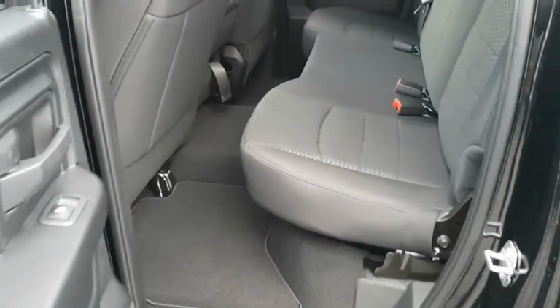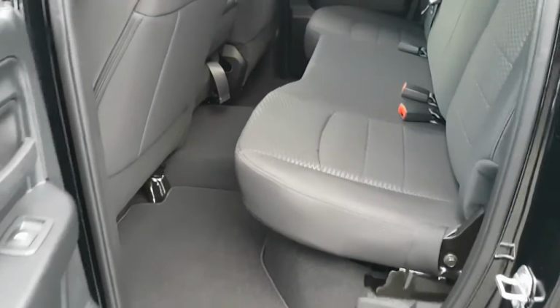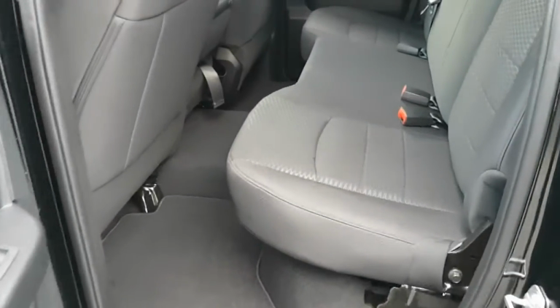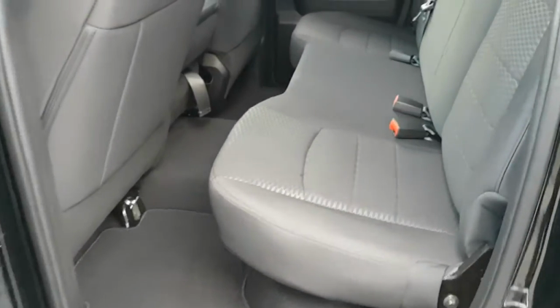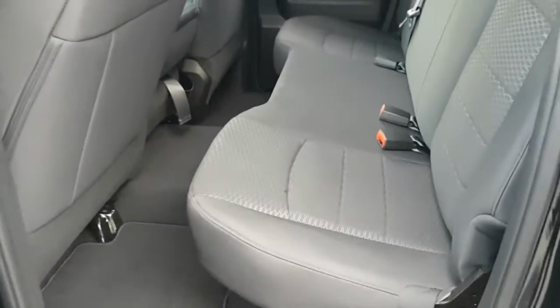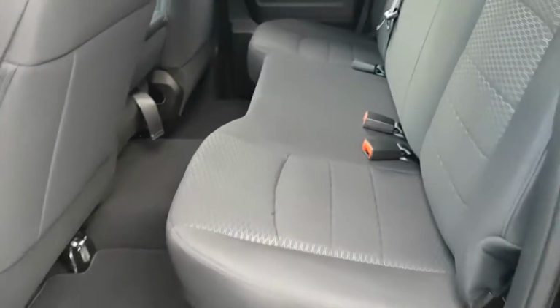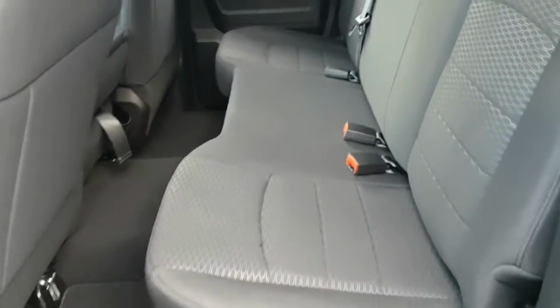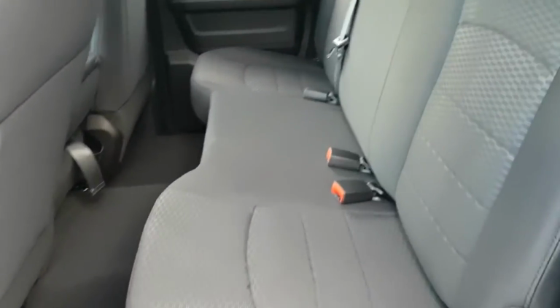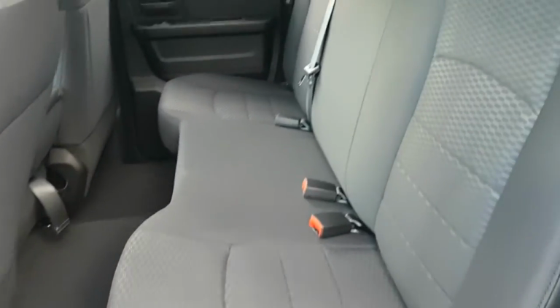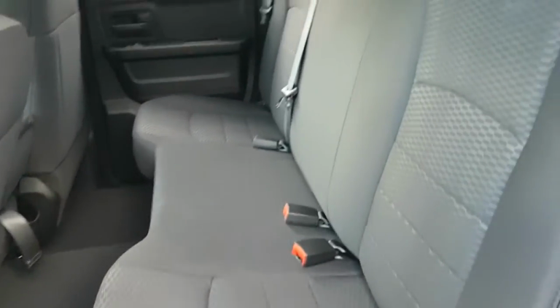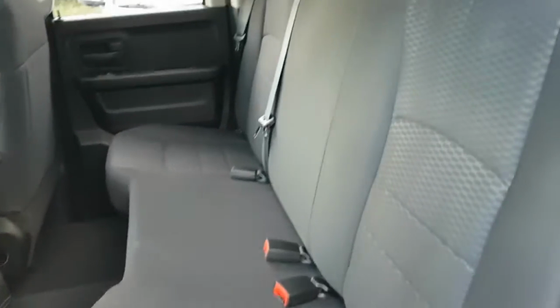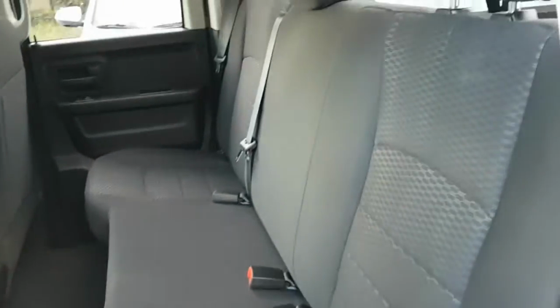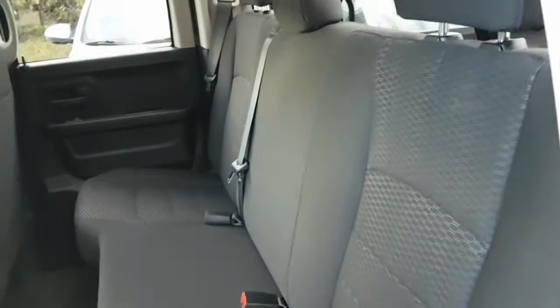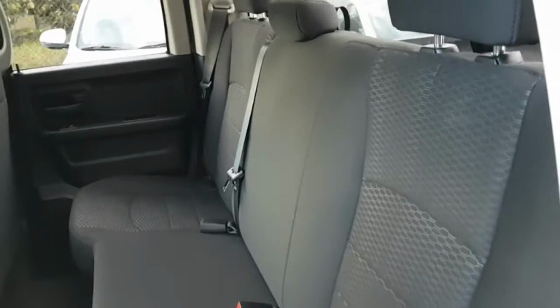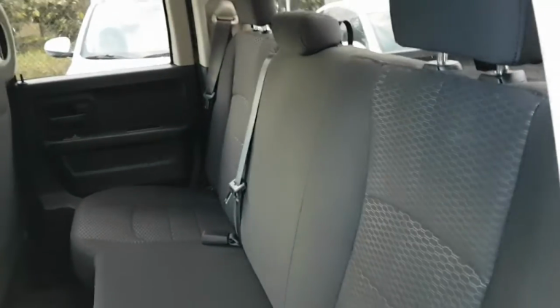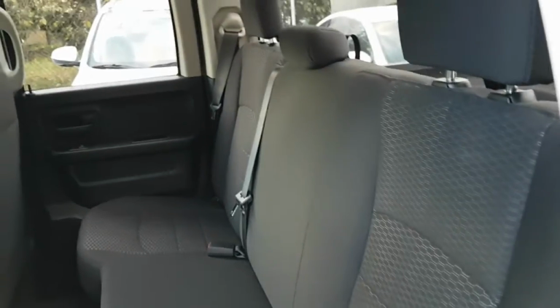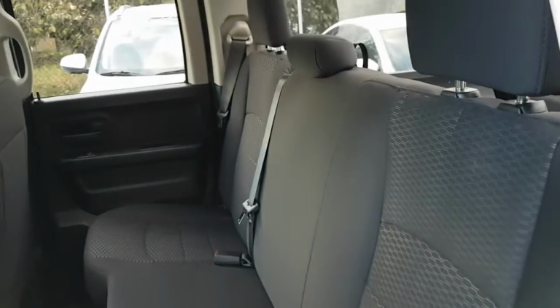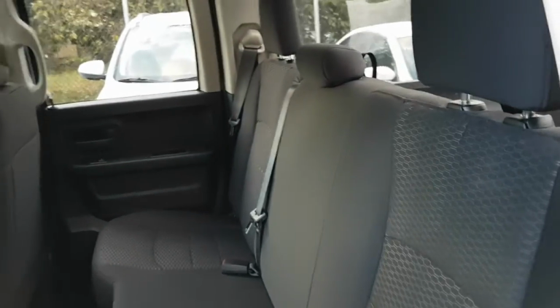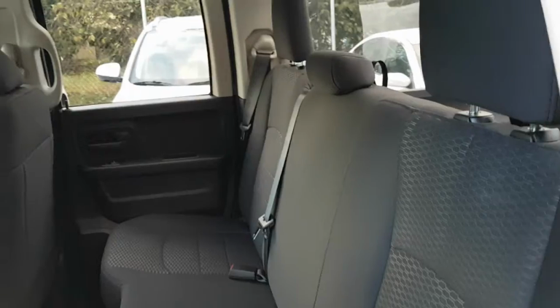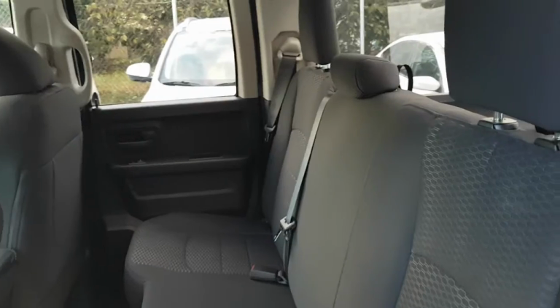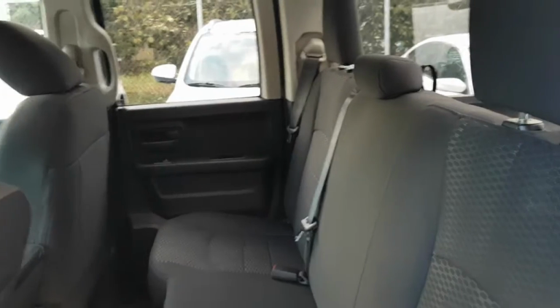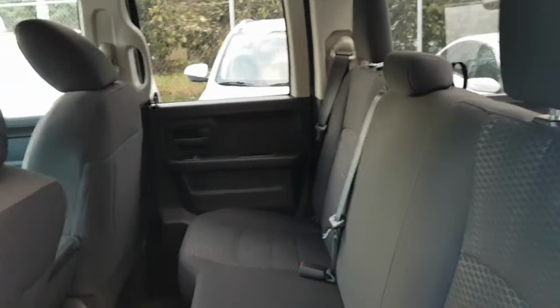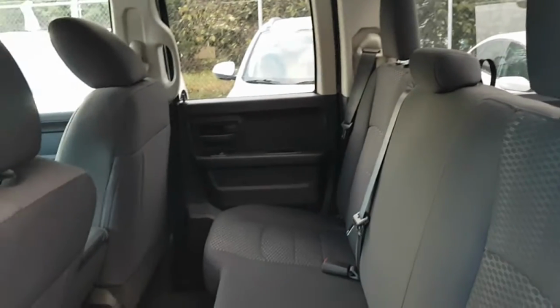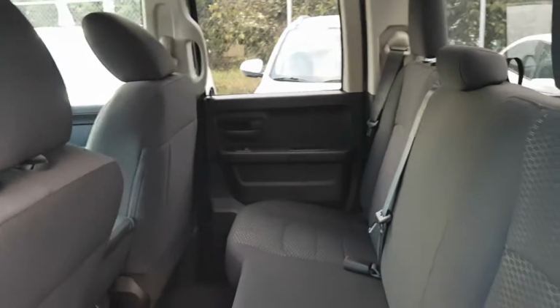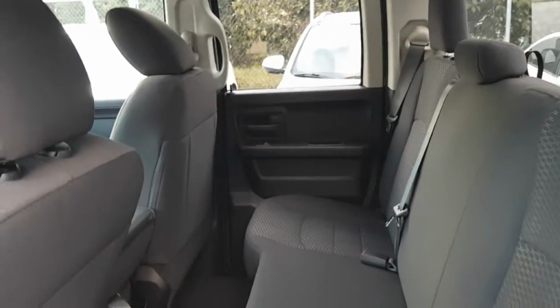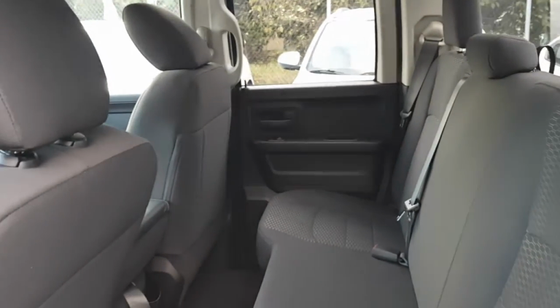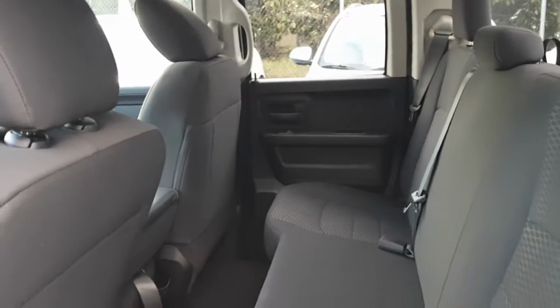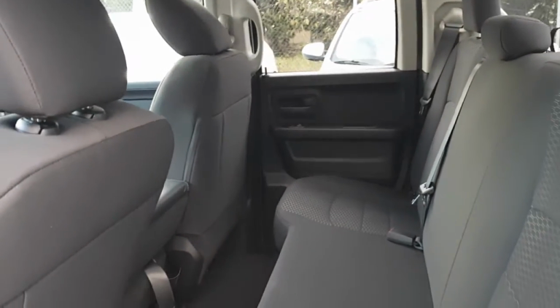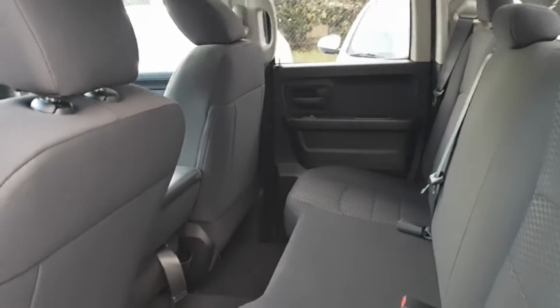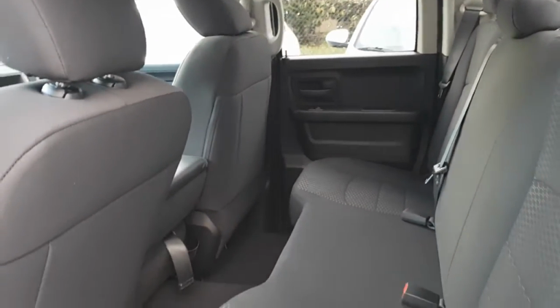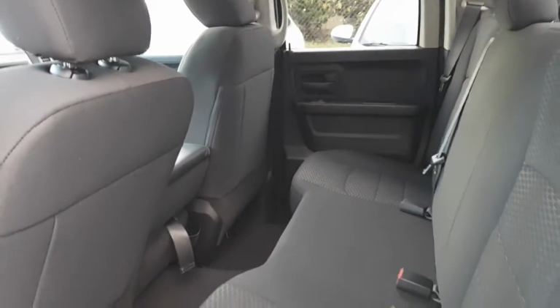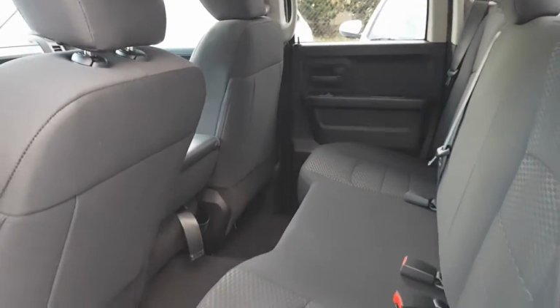Looking at the rear seating area — very nice interior. Seats six.